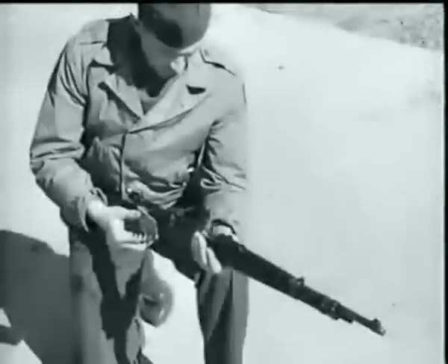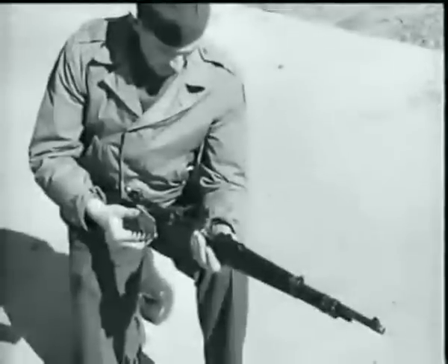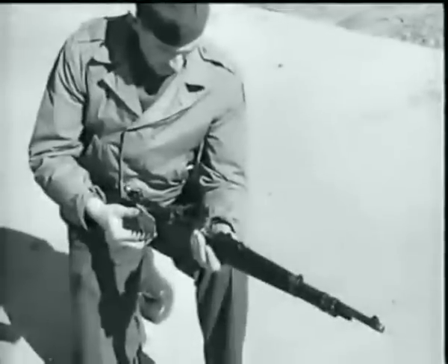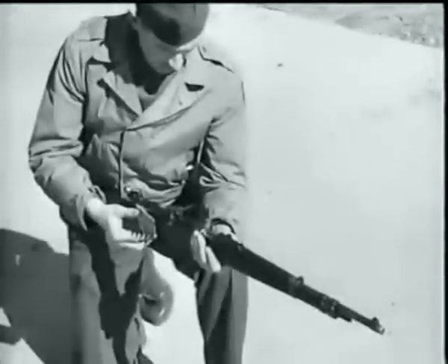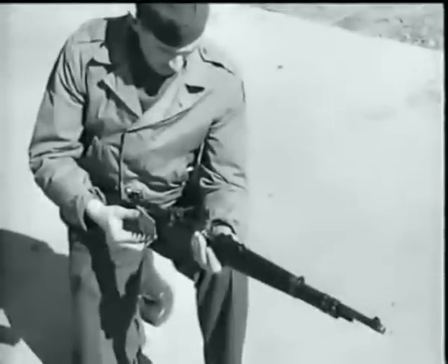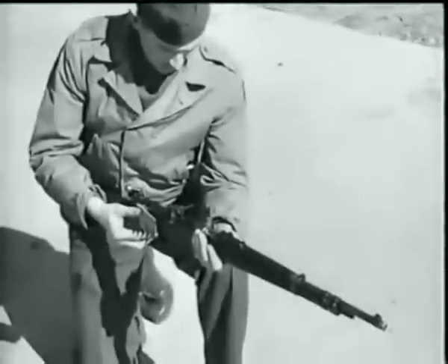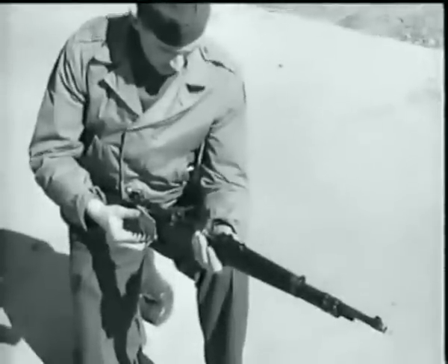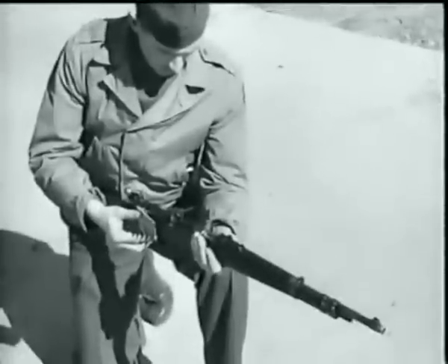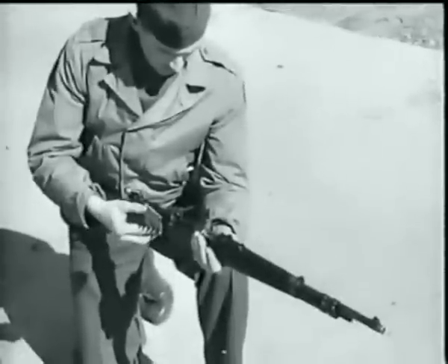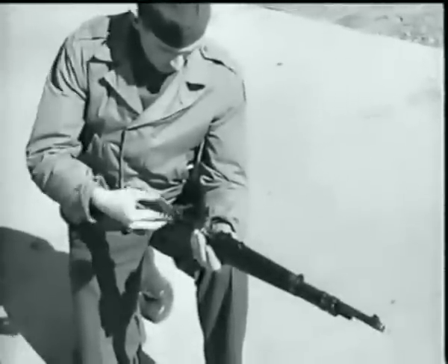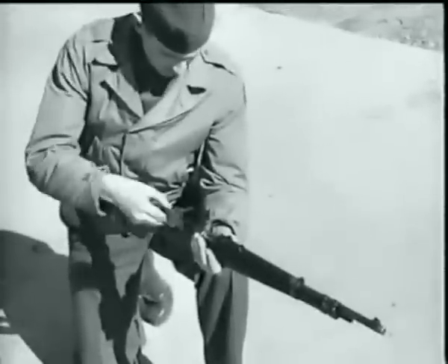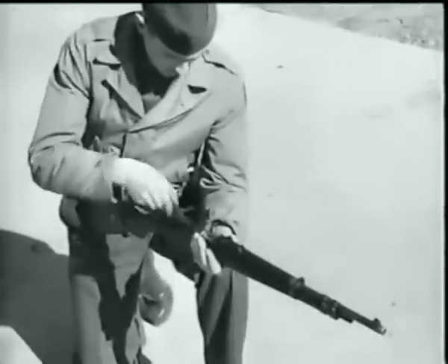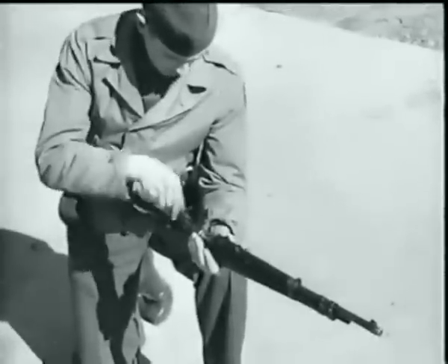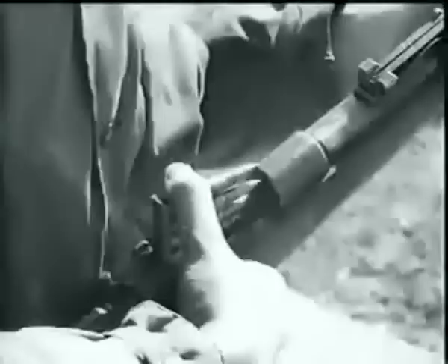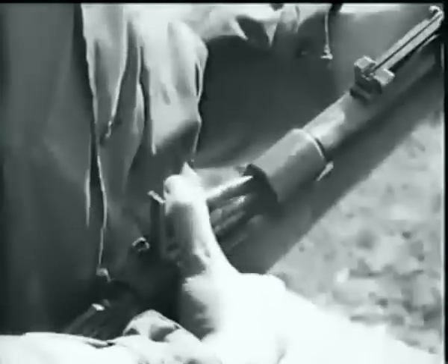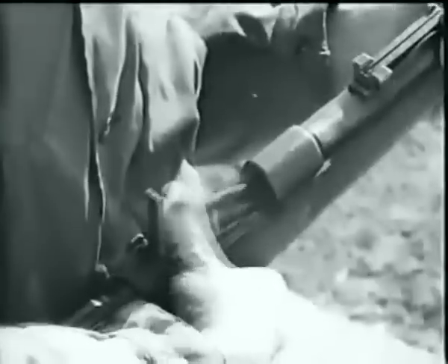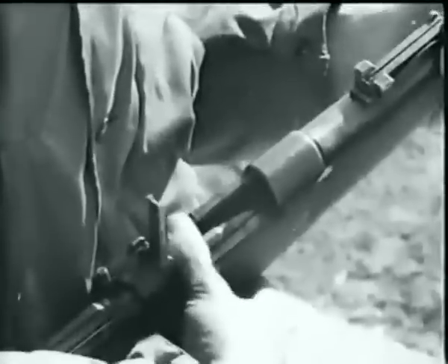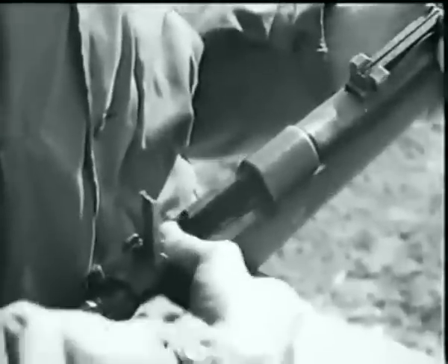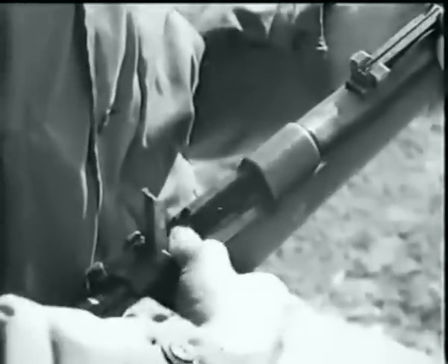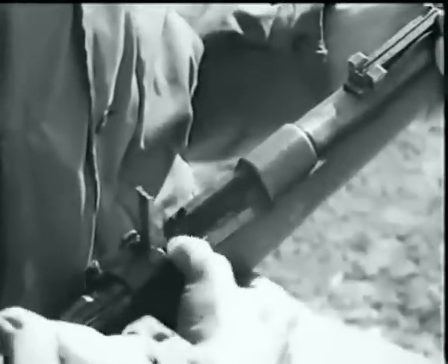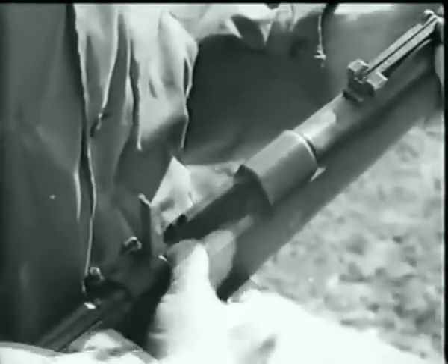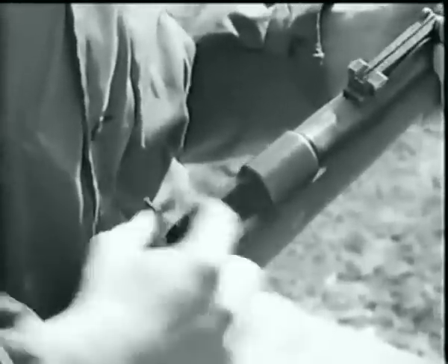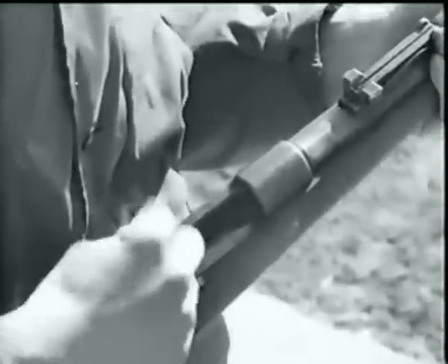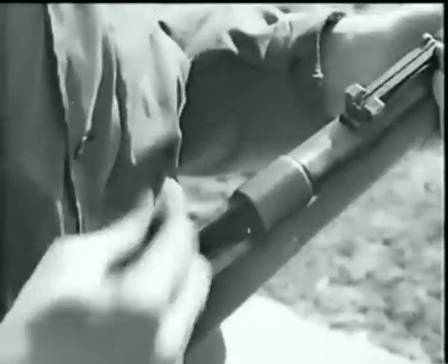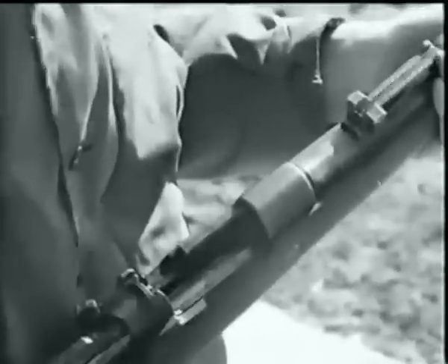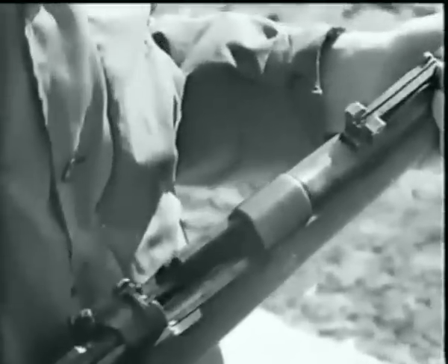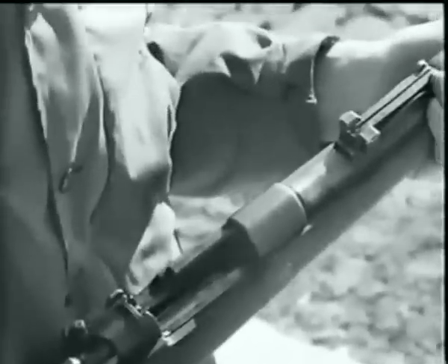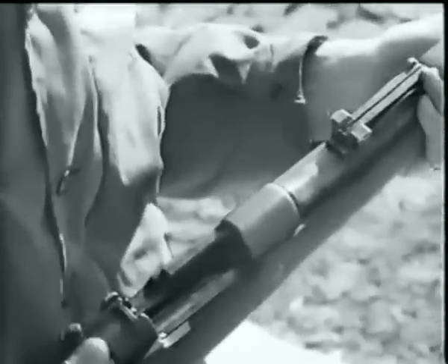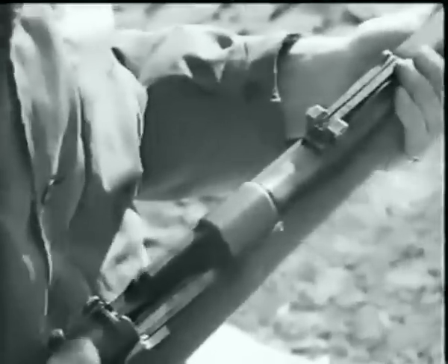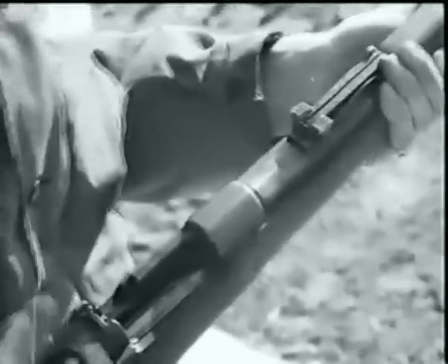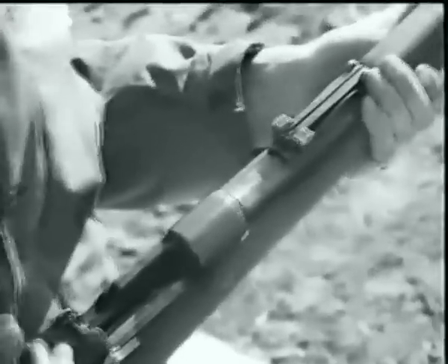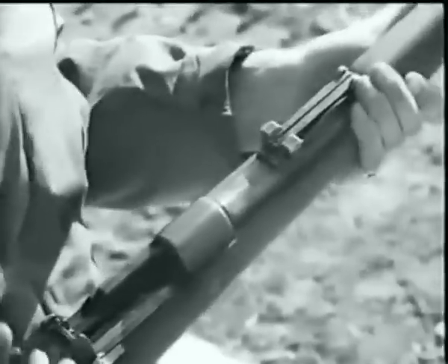Loading and firing the Model 98K is the same as our own Springfield, with the exception of the sight adjustment.